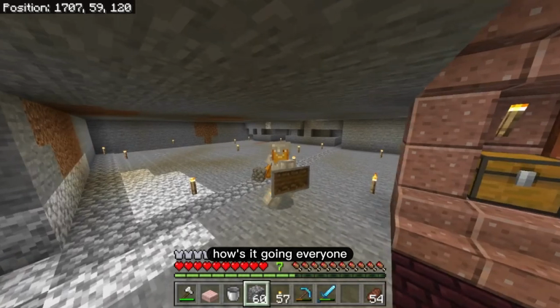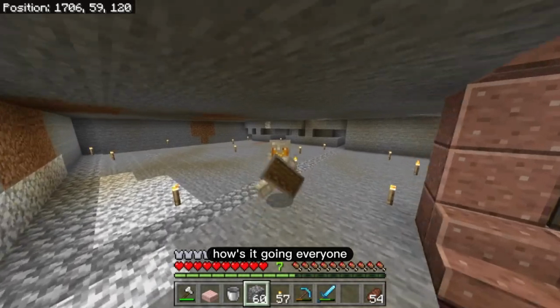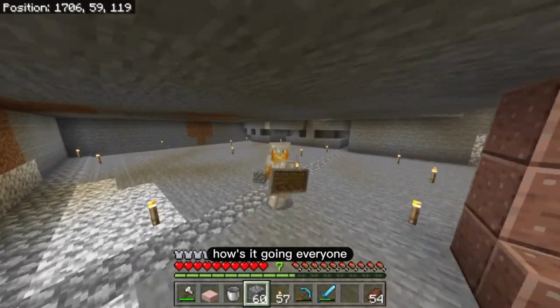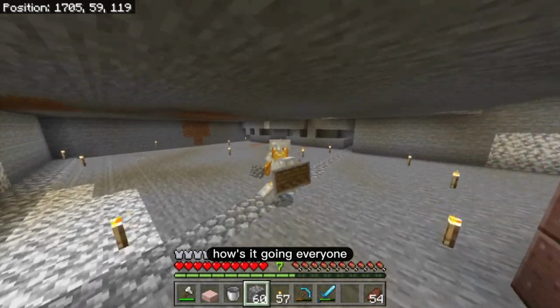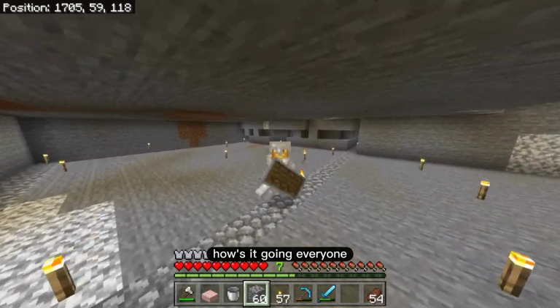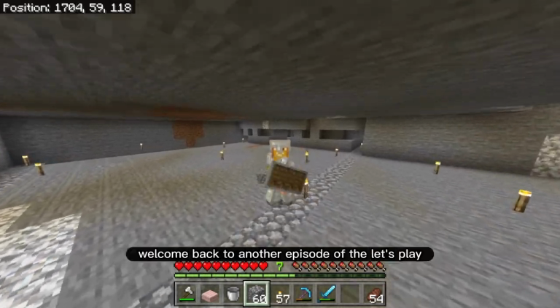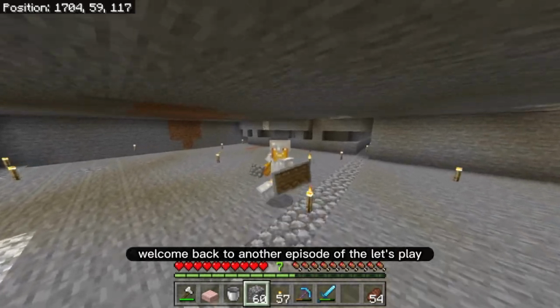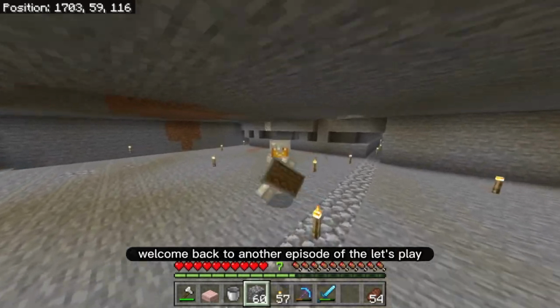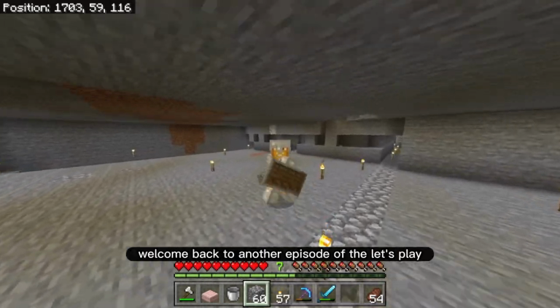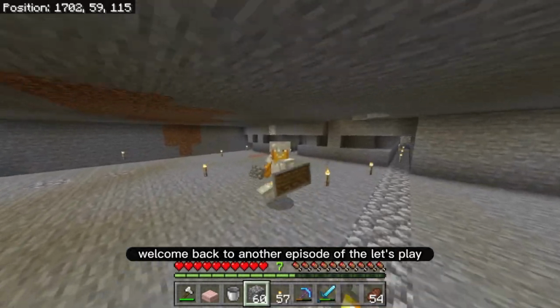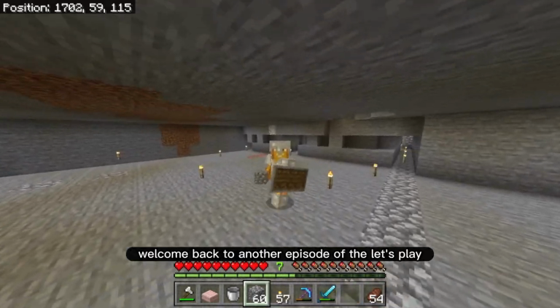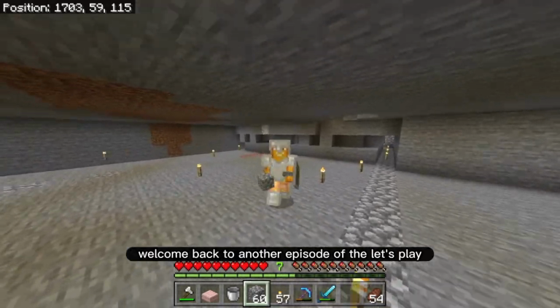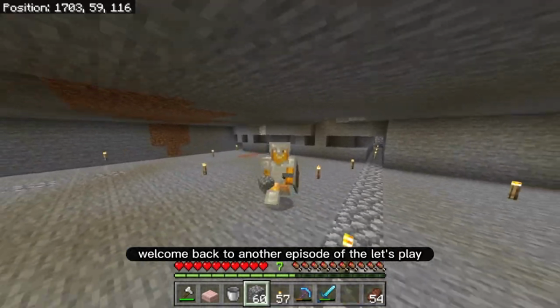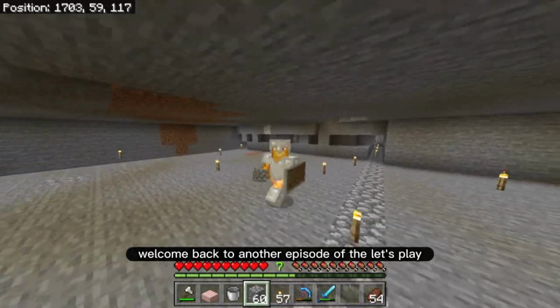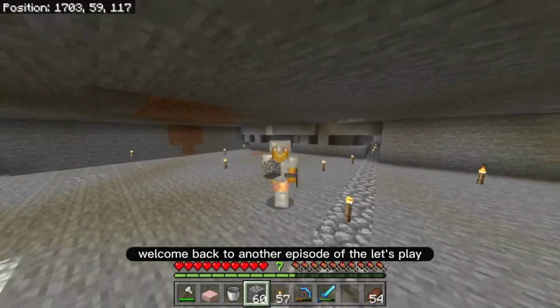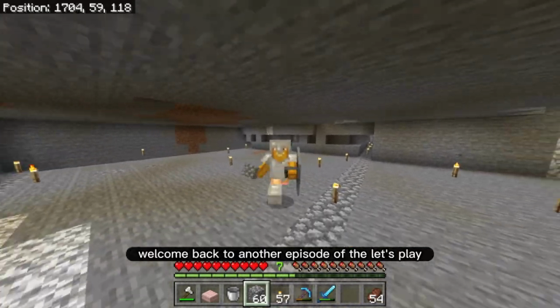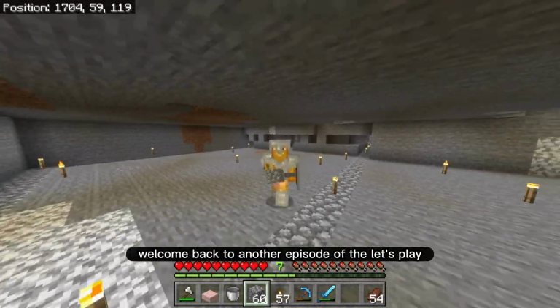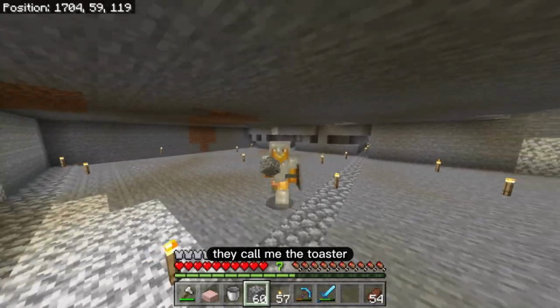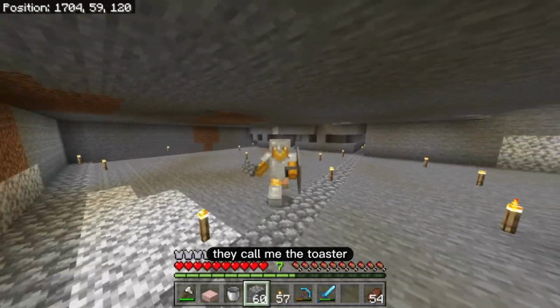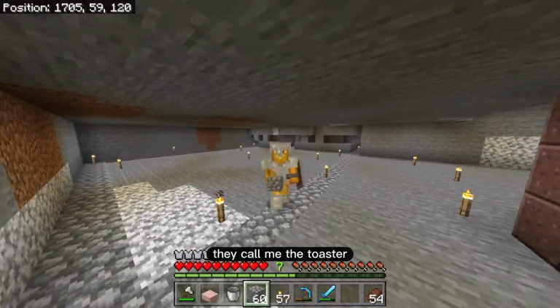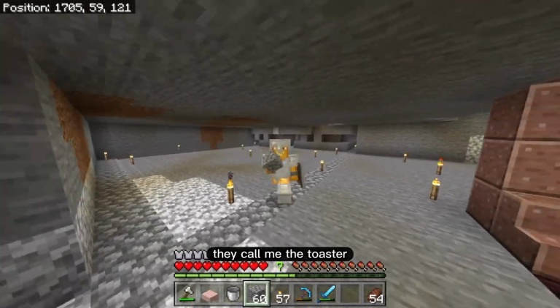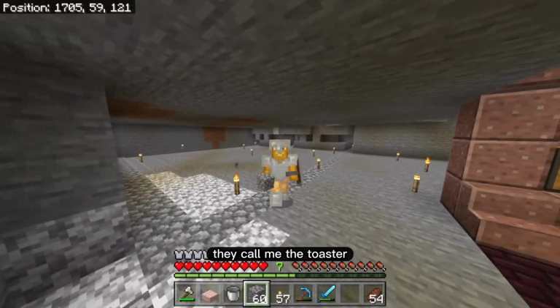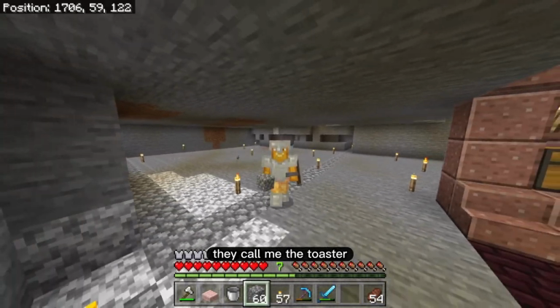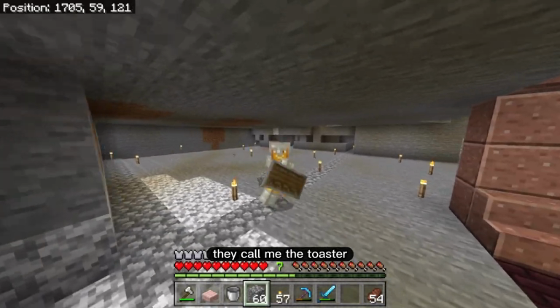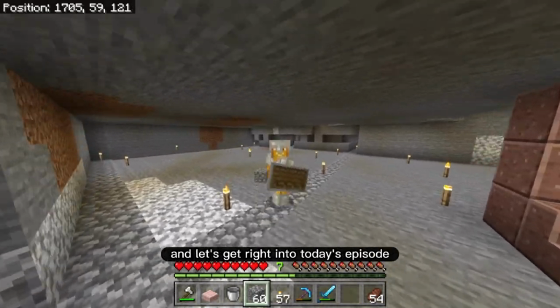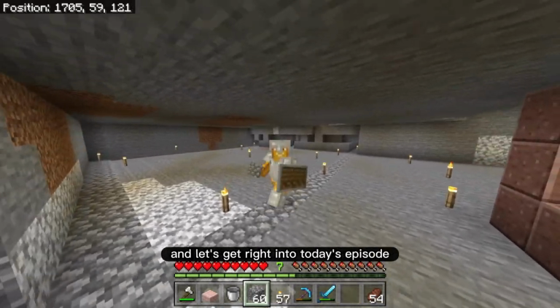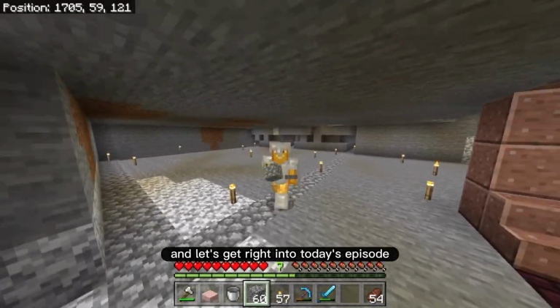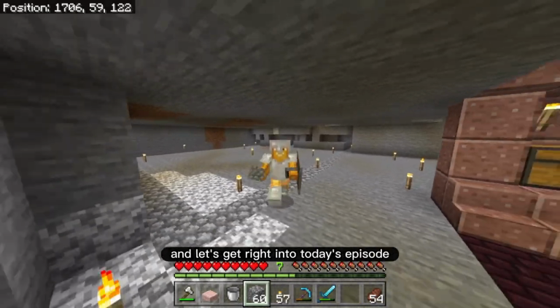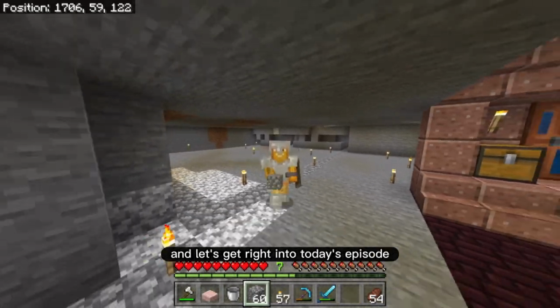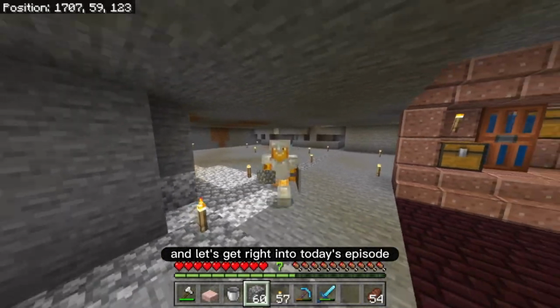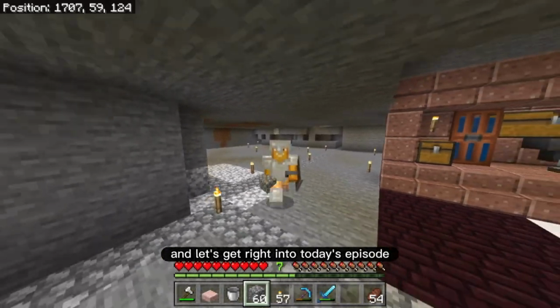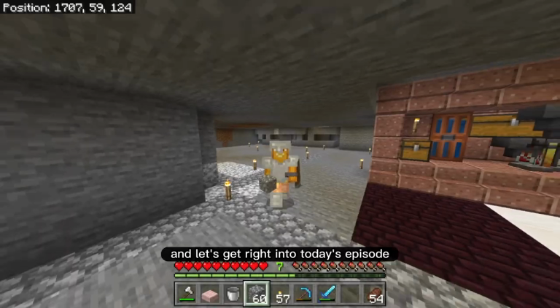How's it going everyone? Welcome back to another episode of the Let's Play. They call me the toaster and let's get right into today's episode.